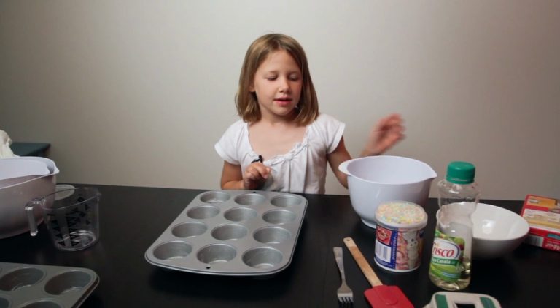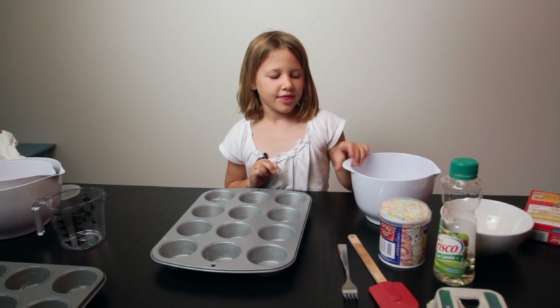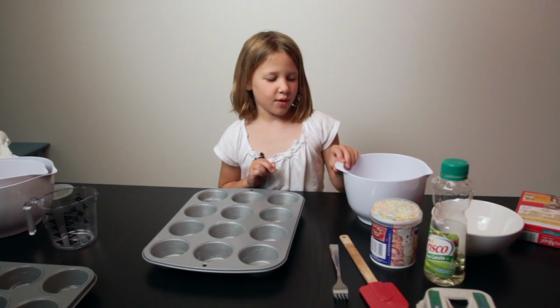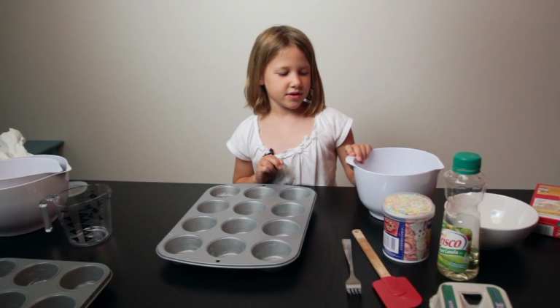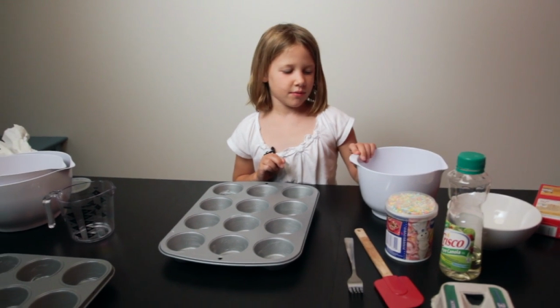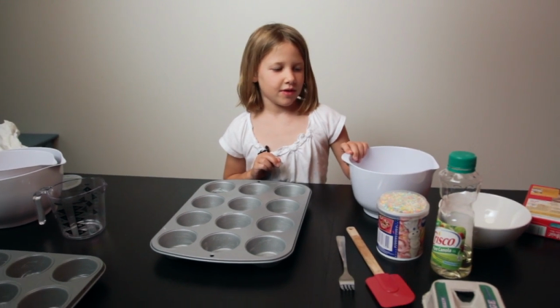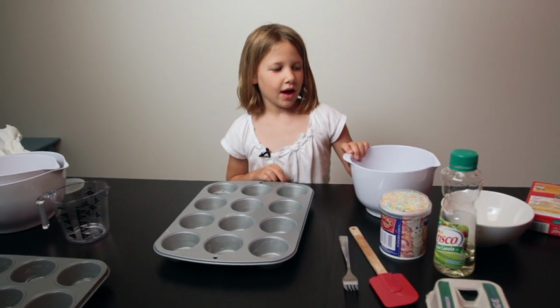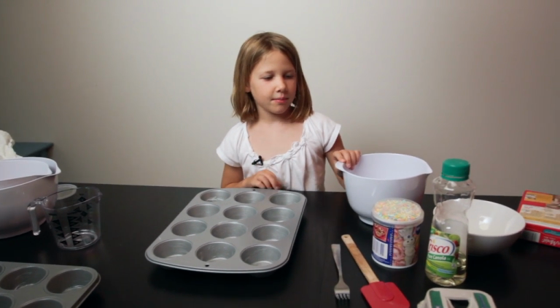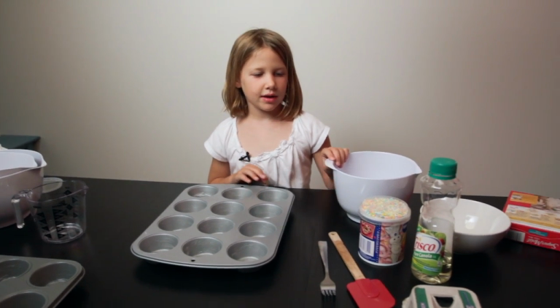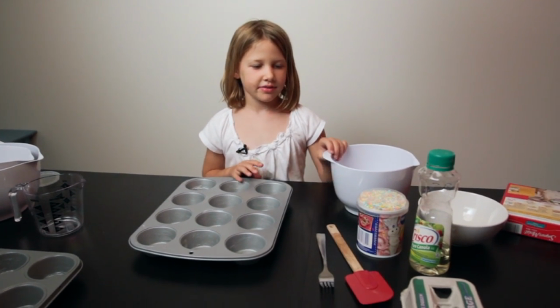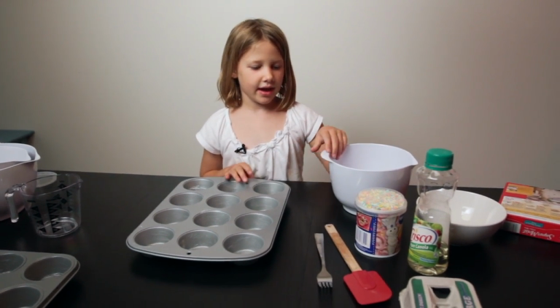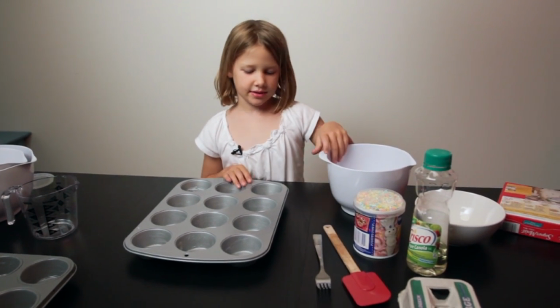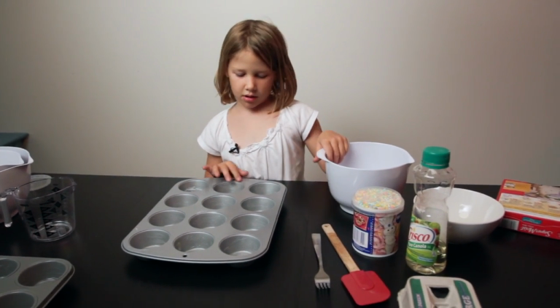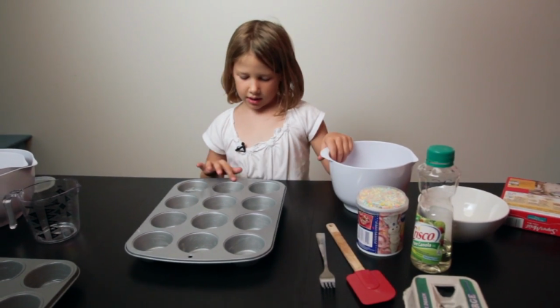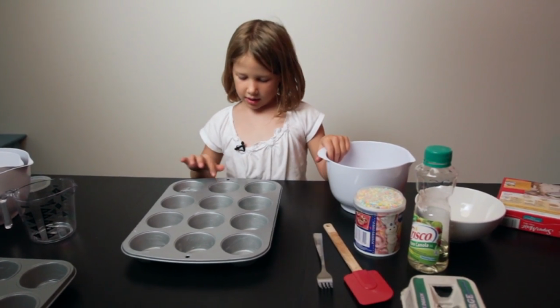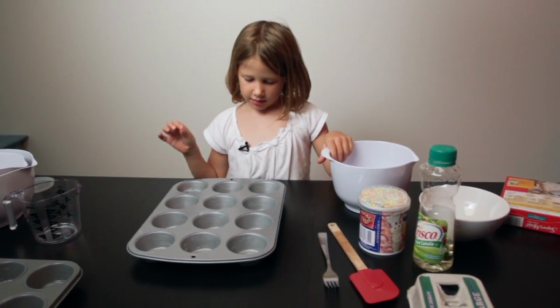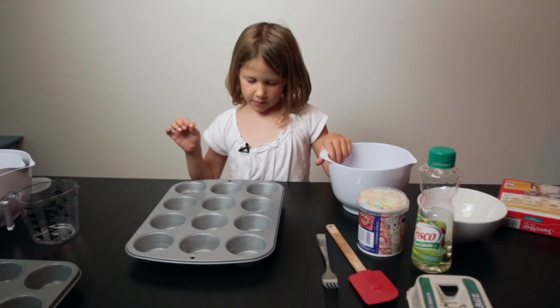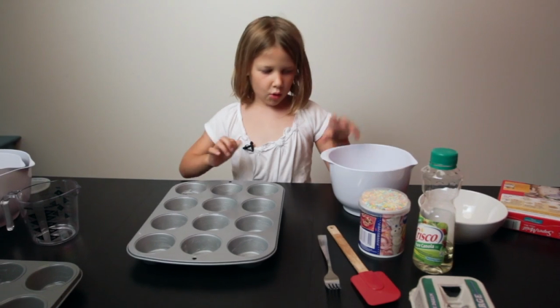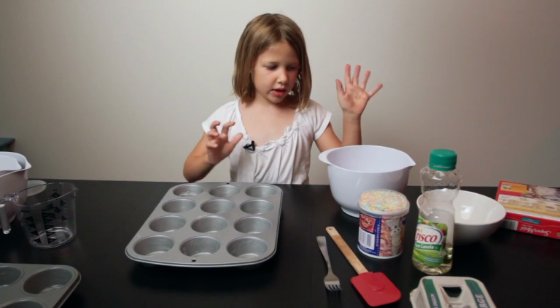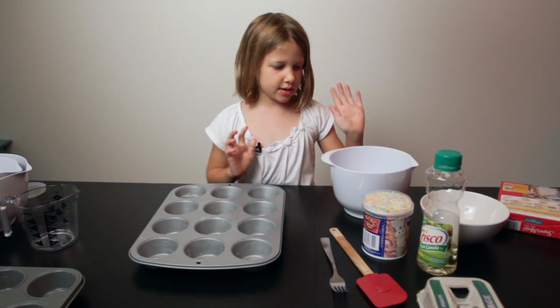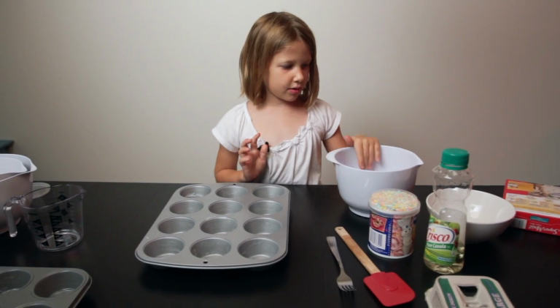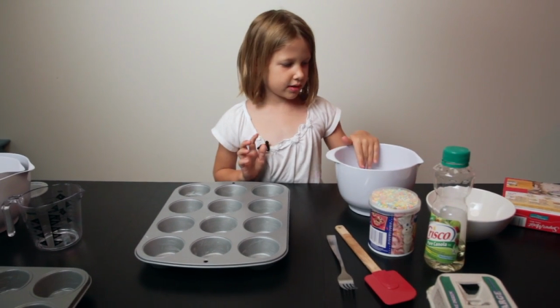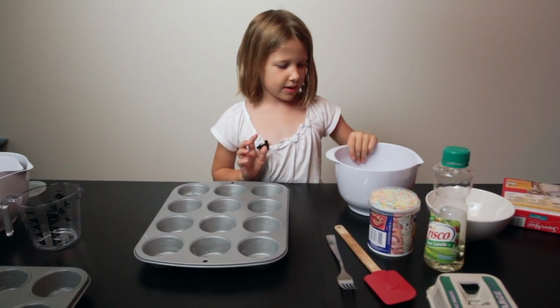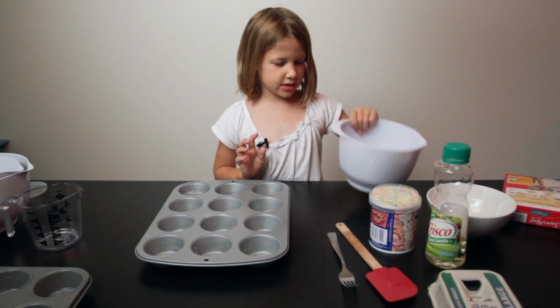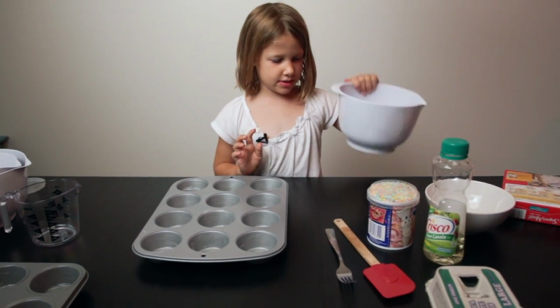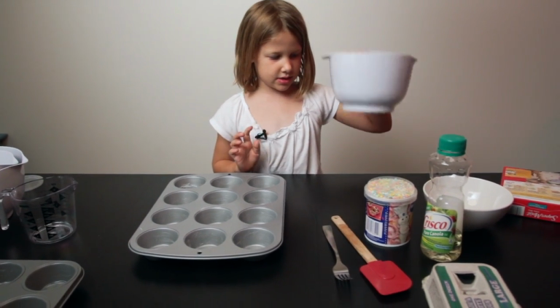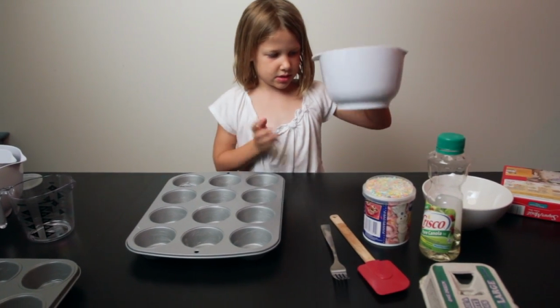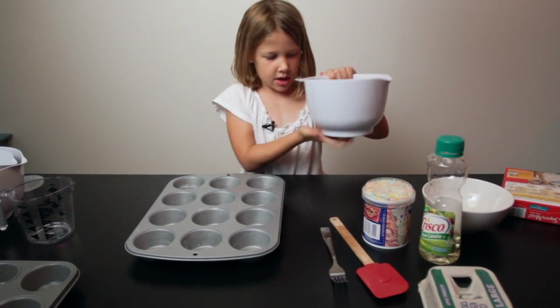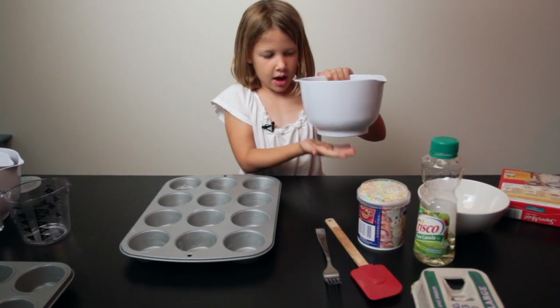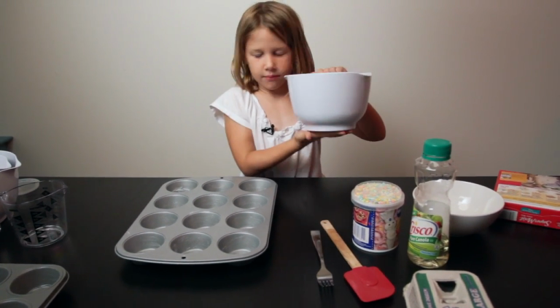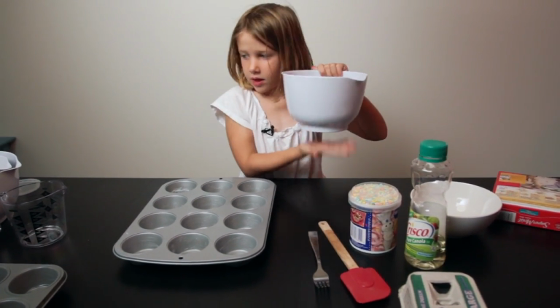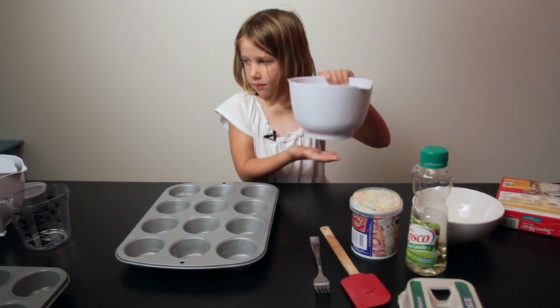Now that we're done with that, I'm gonna get the eggs out and I am going to break them into this cup.